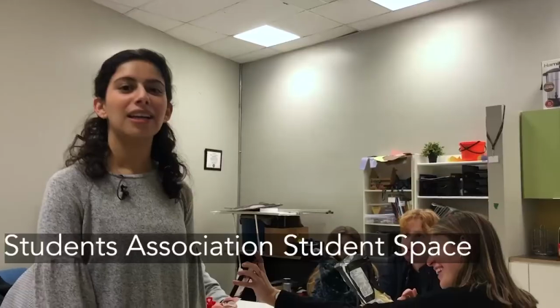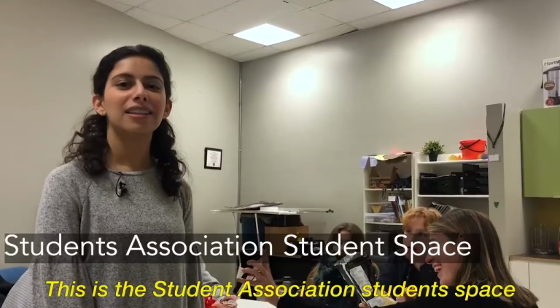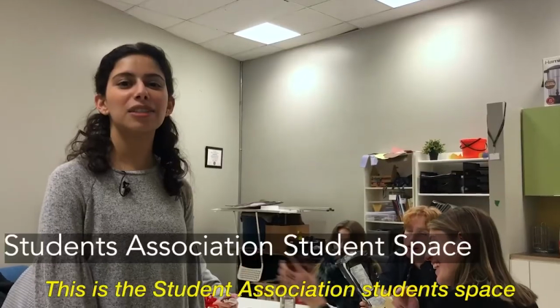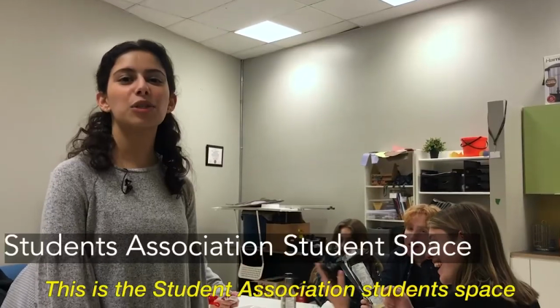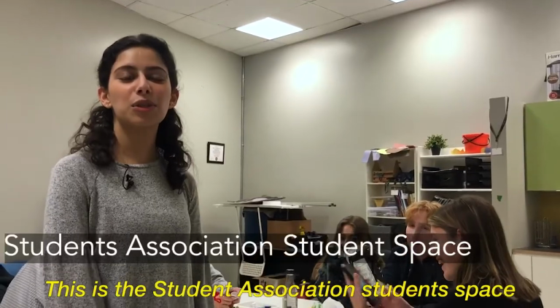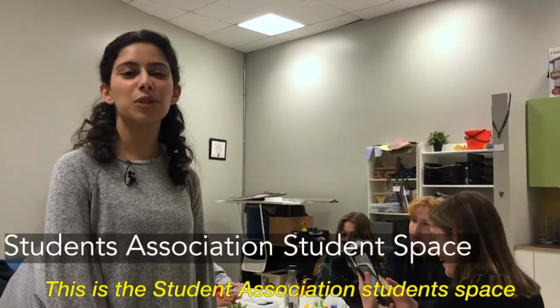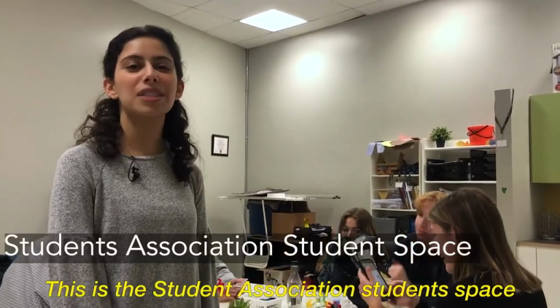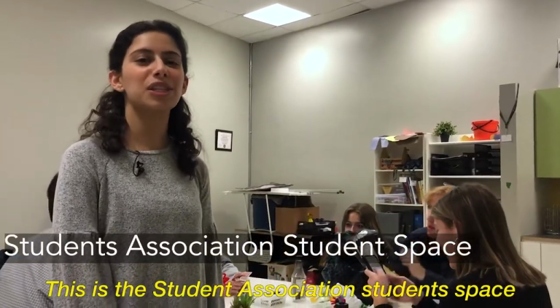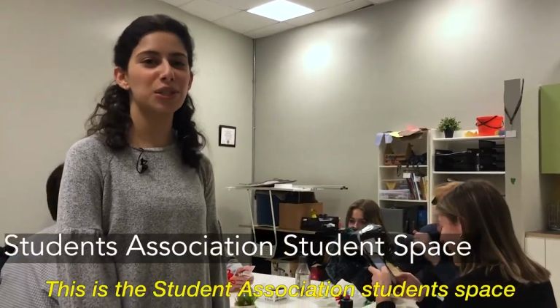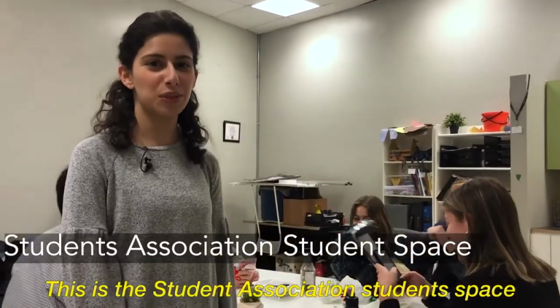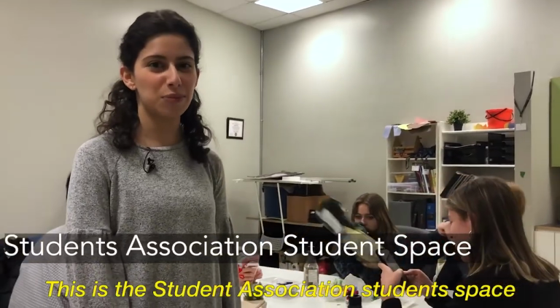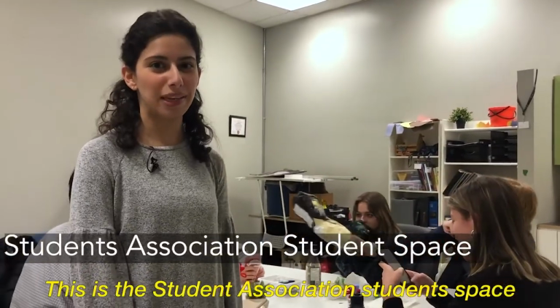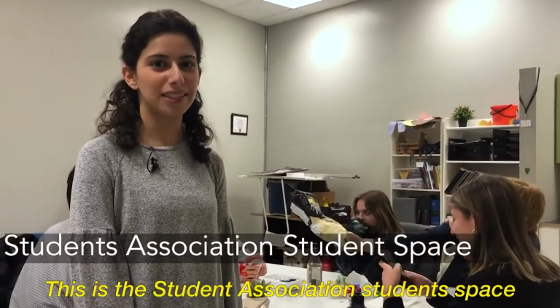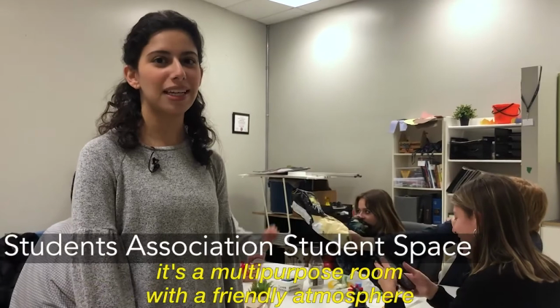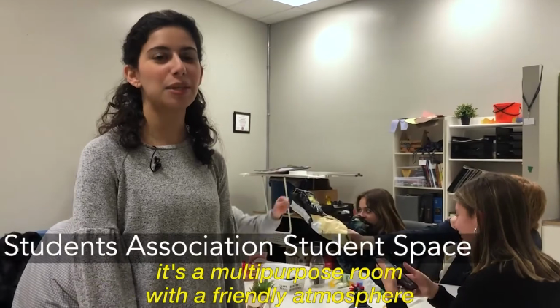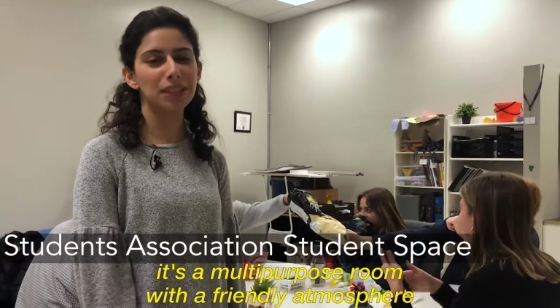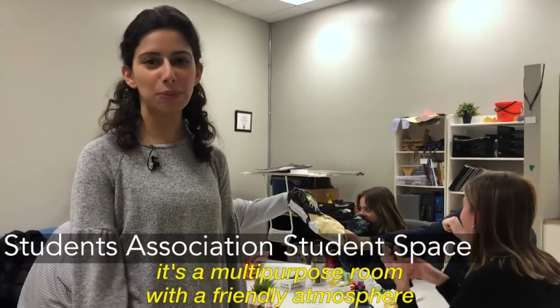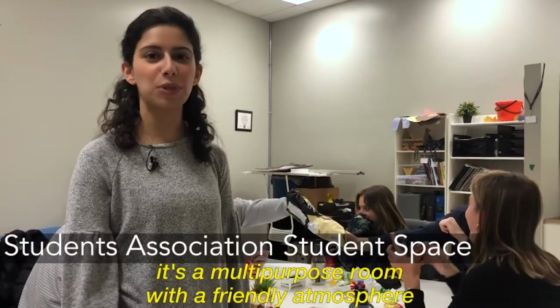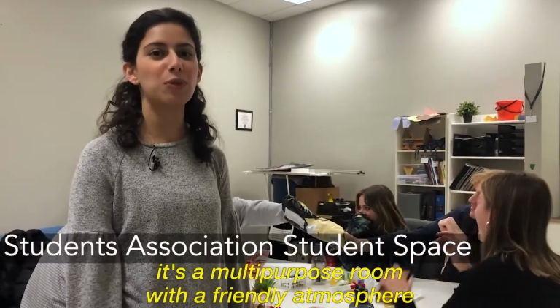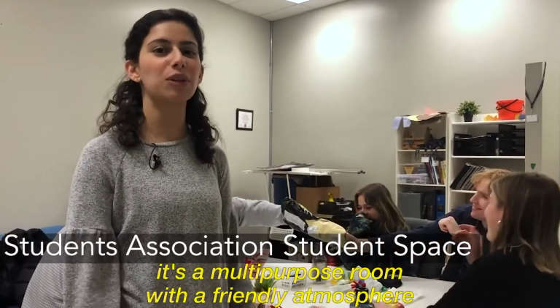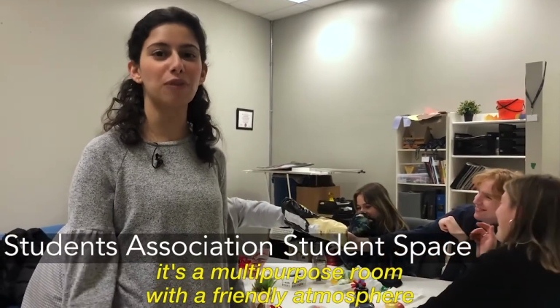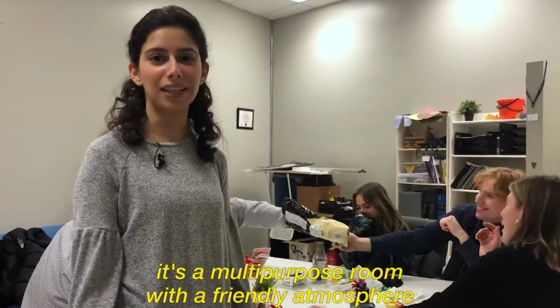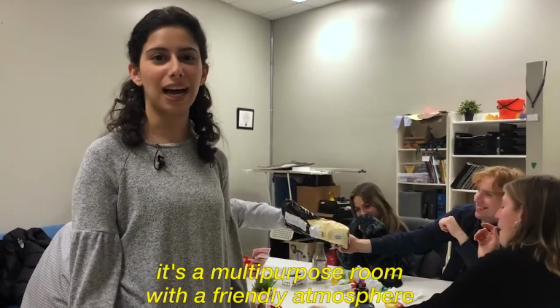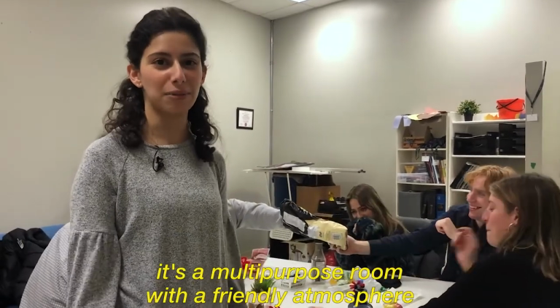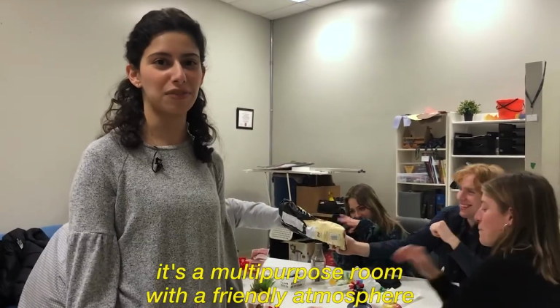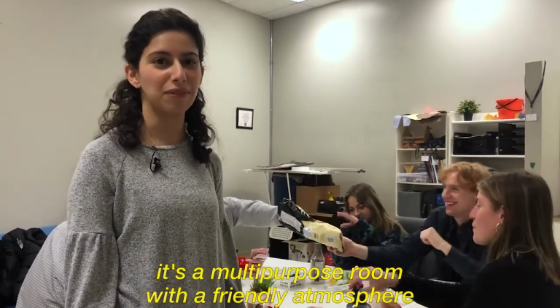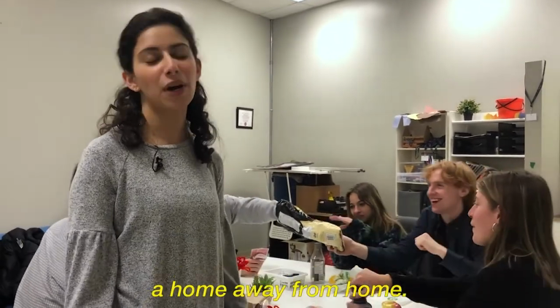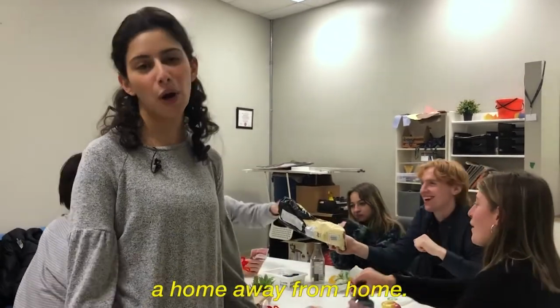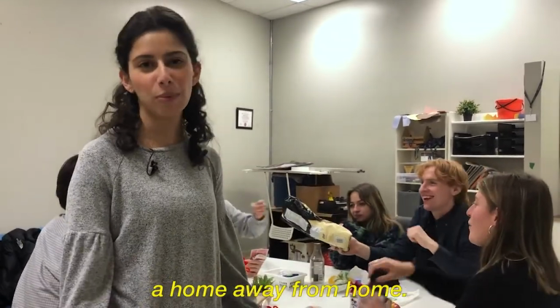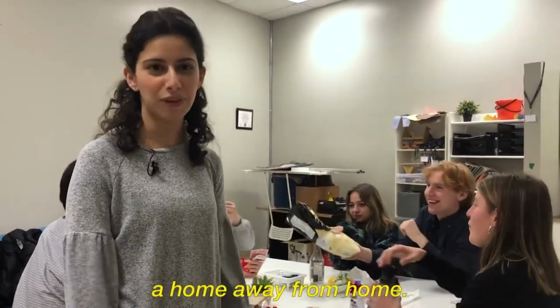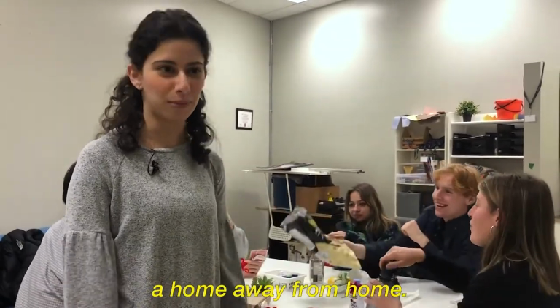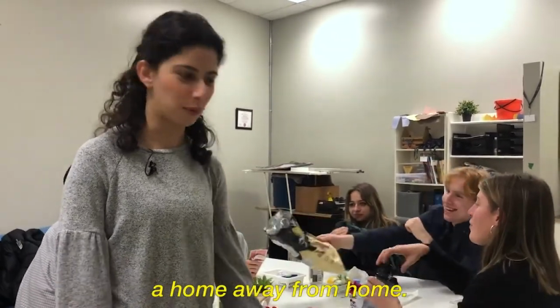This is the Student Association Student Space. It's a multi-purpose room with a friendly atmosphere — a home away from home.